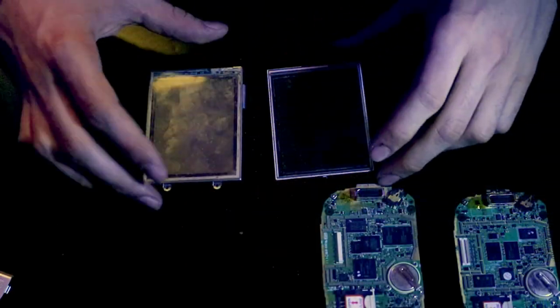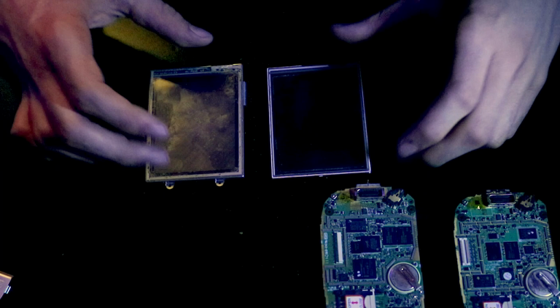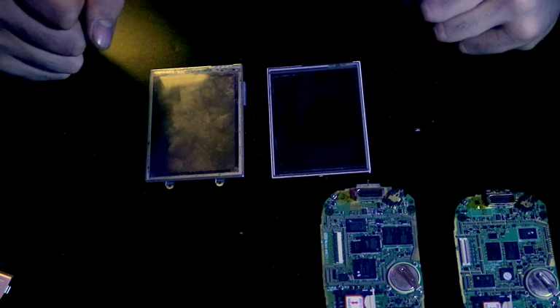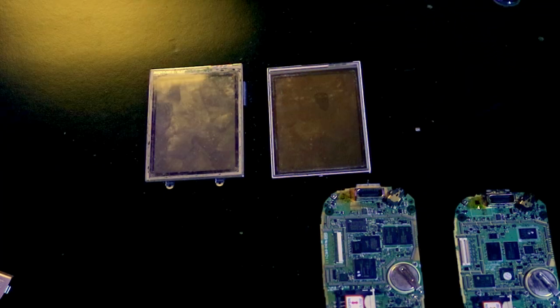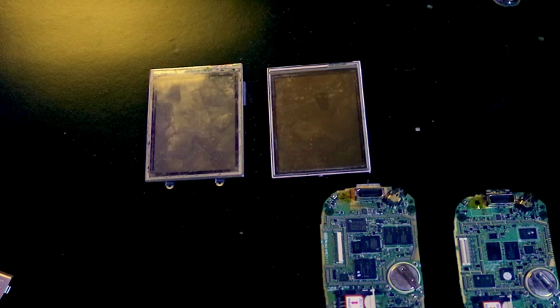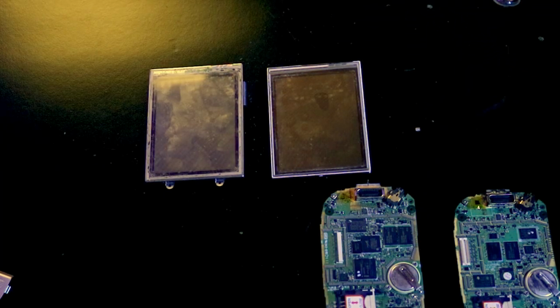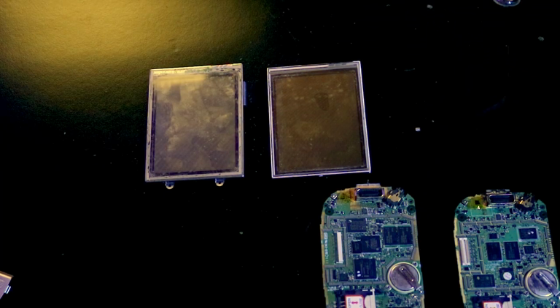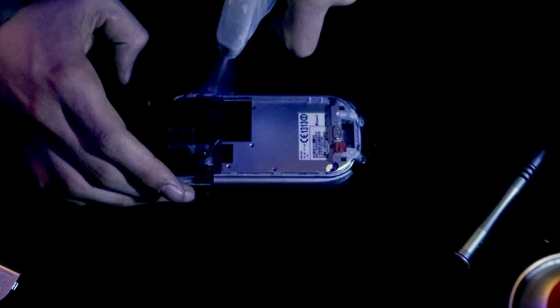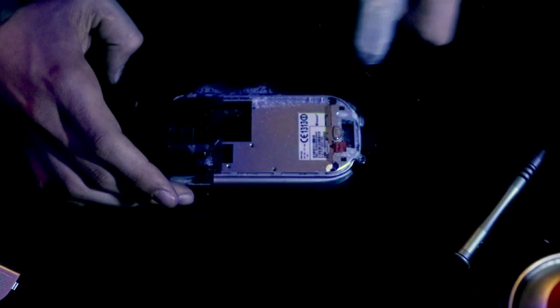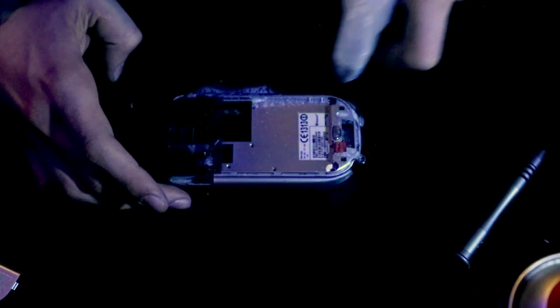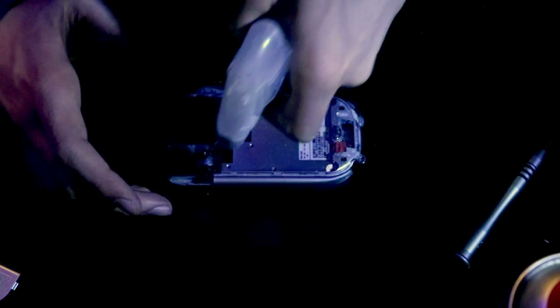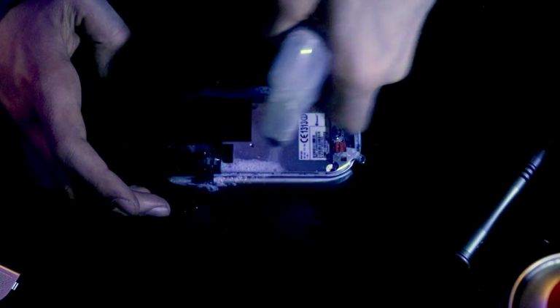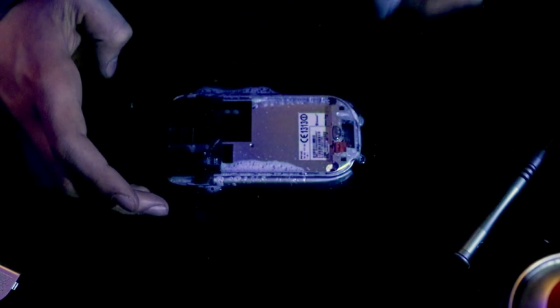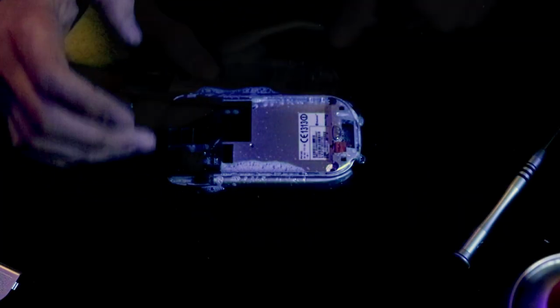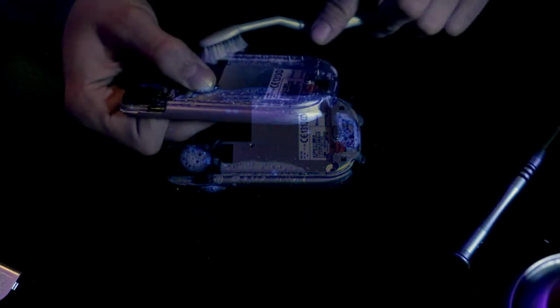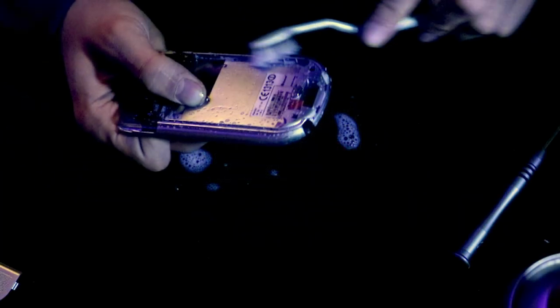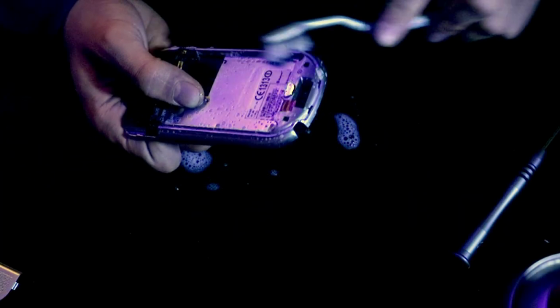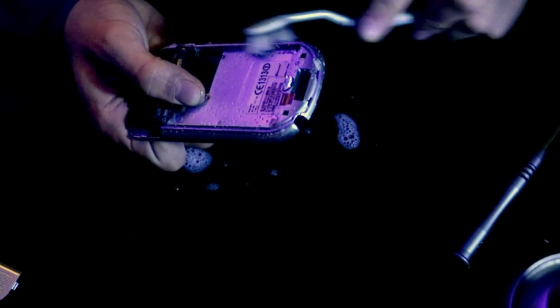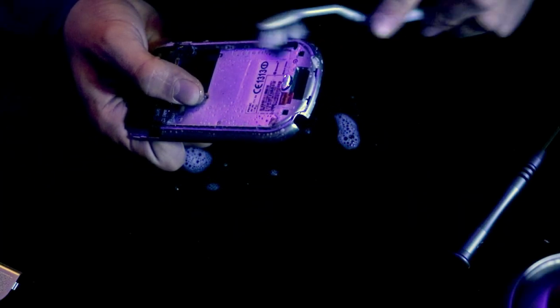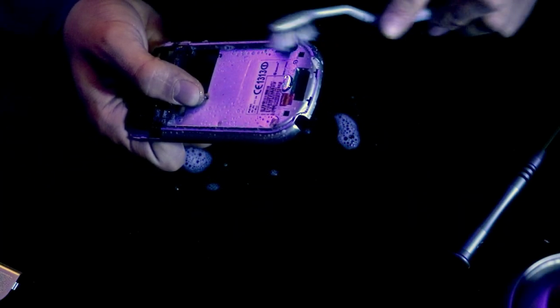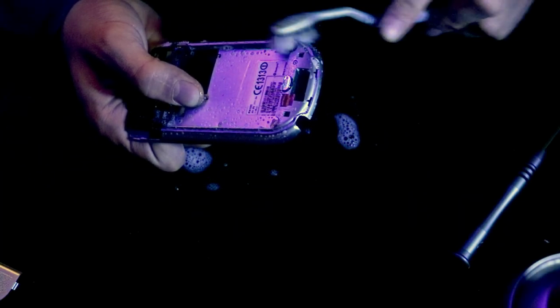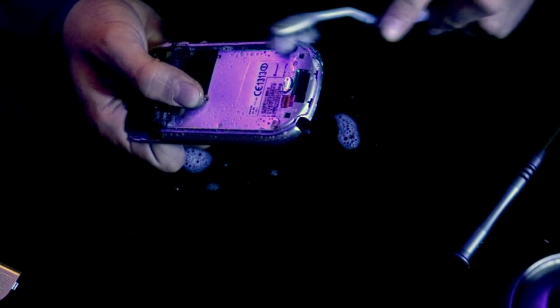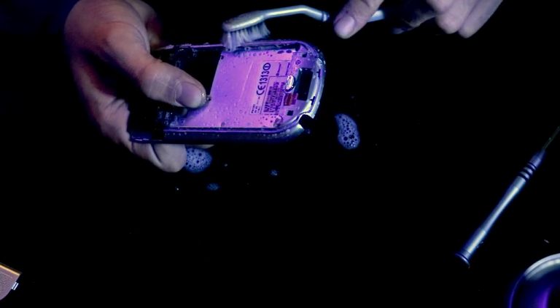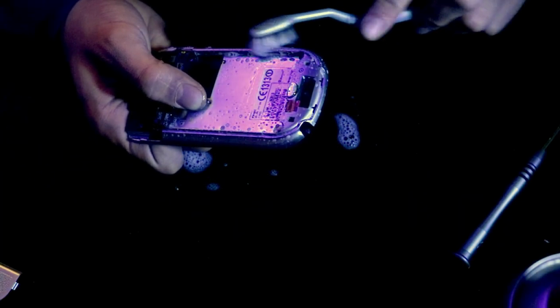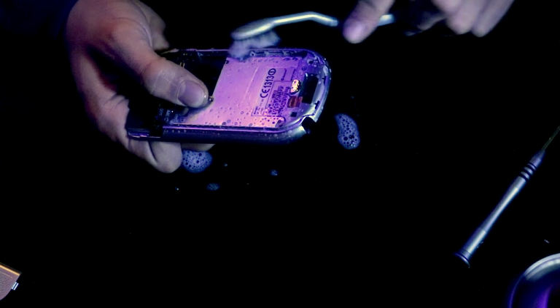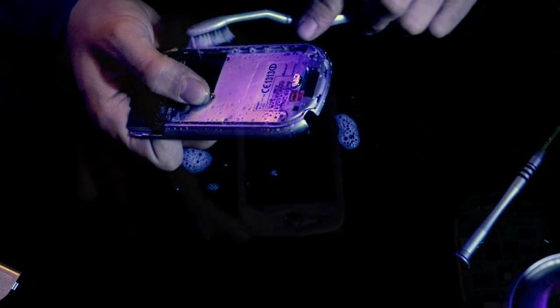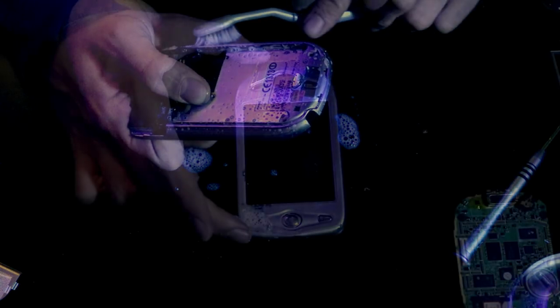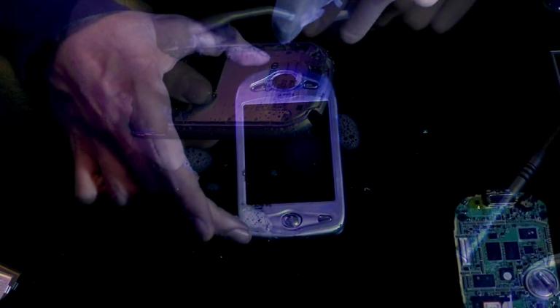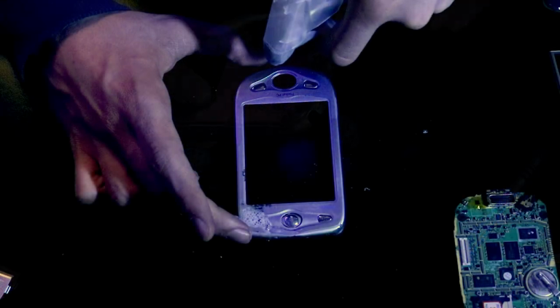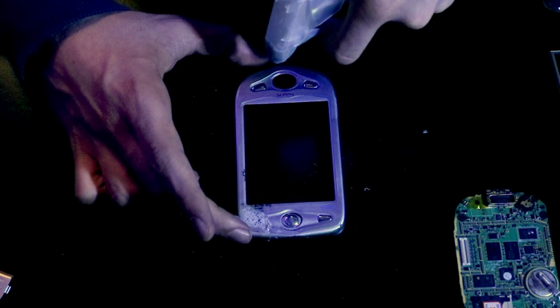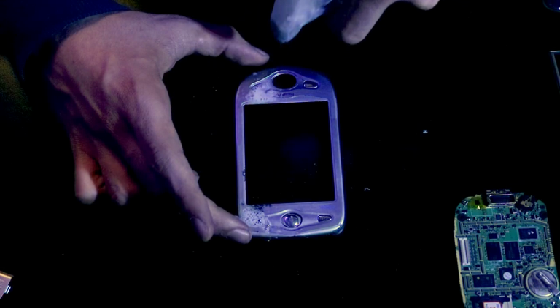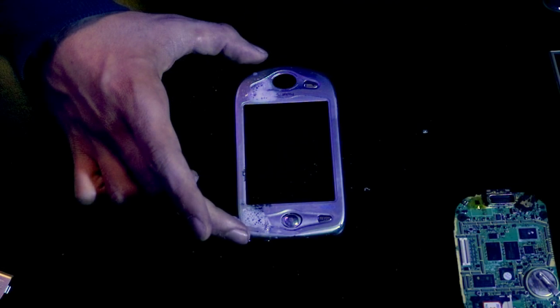Prima di rimontare tutto, consueta pulizia delle plastiche. Ed ecco che siamo pronti a rimettere a posto questo Frankenstein di palmare.